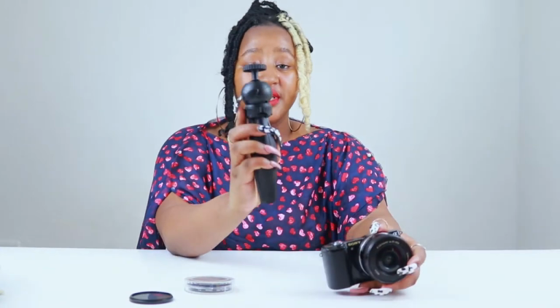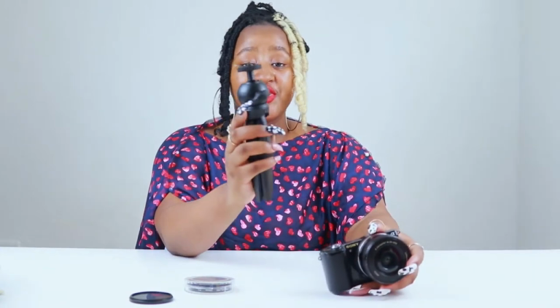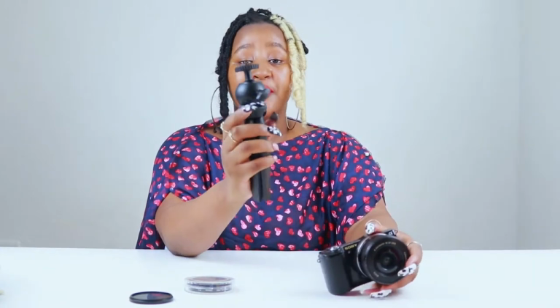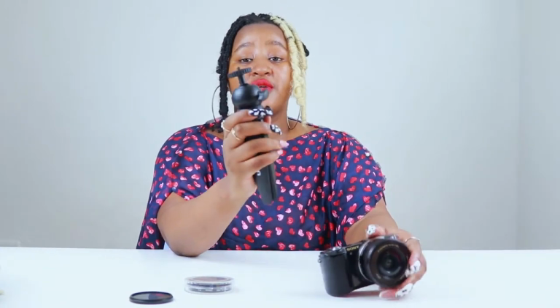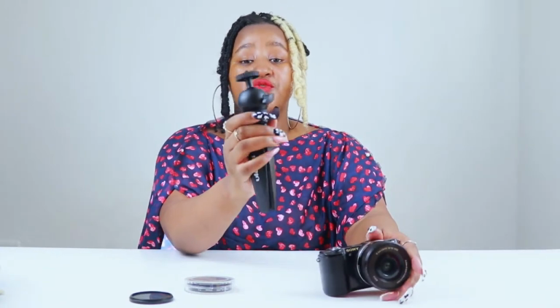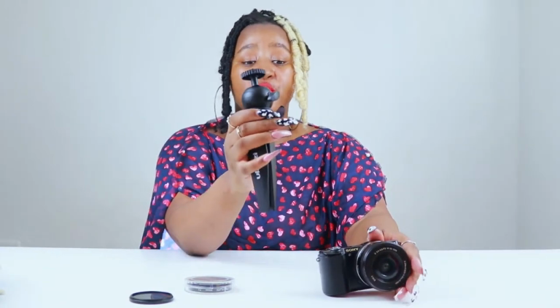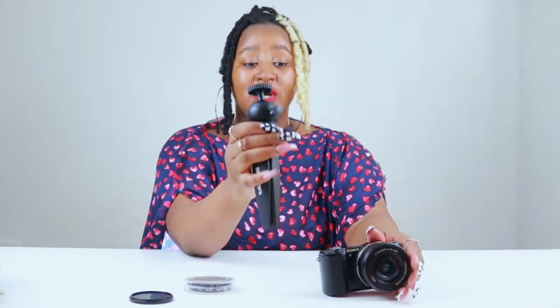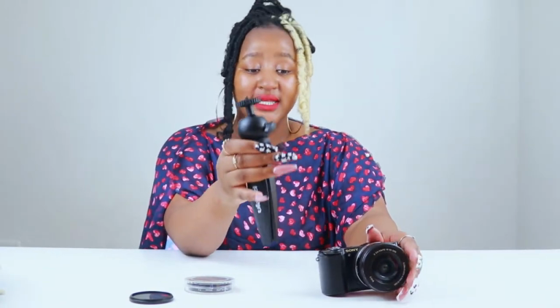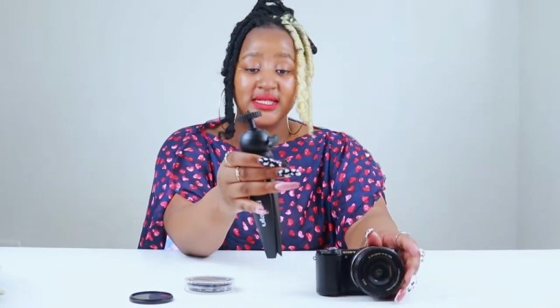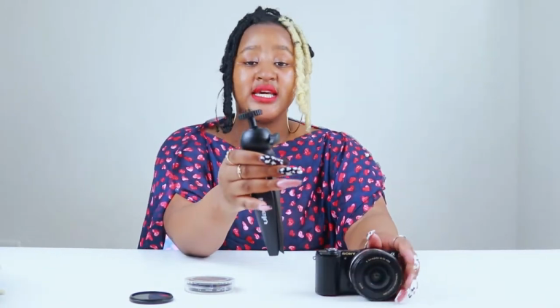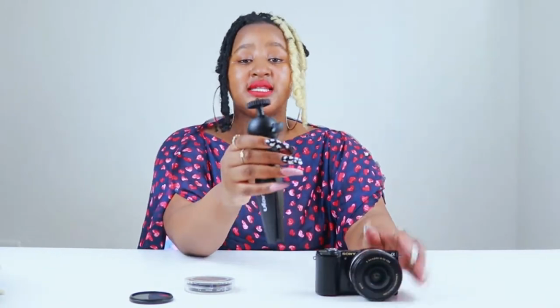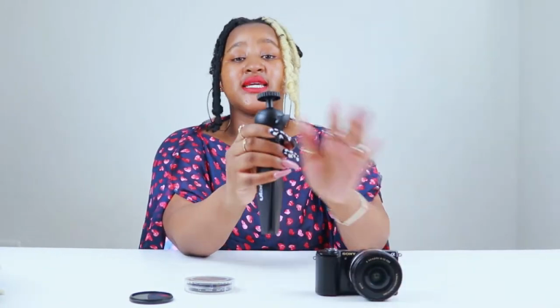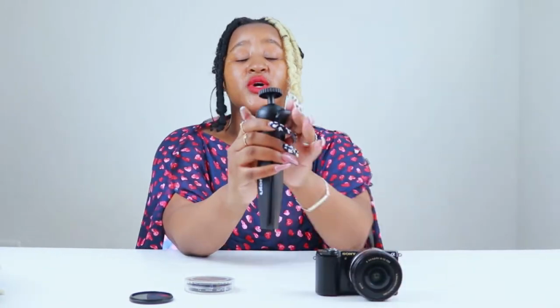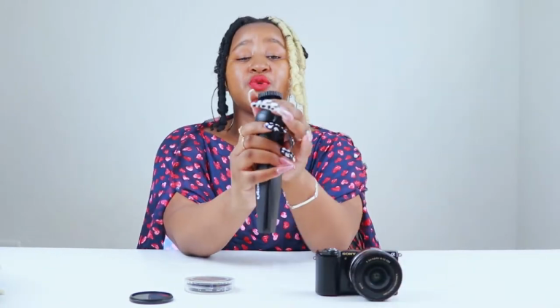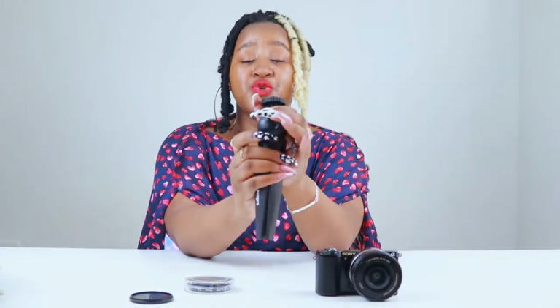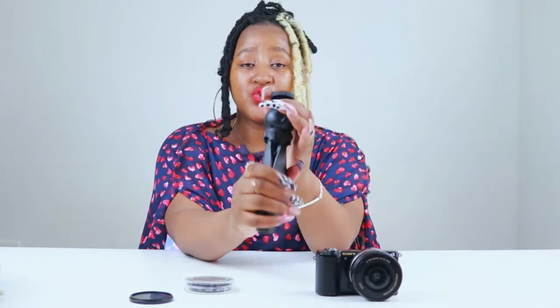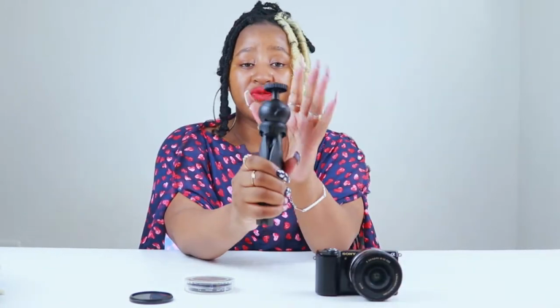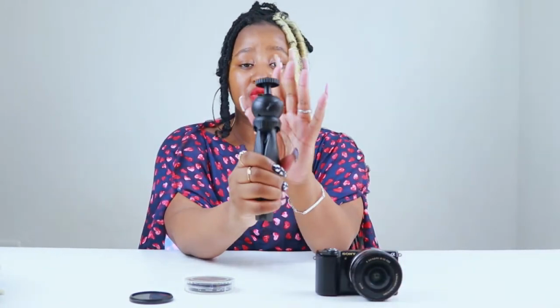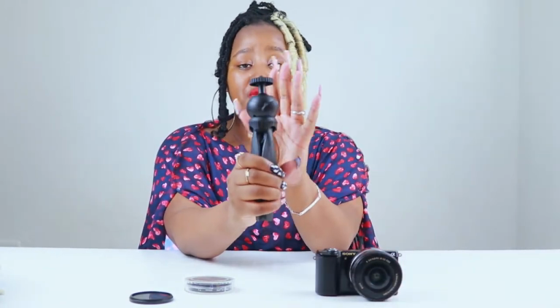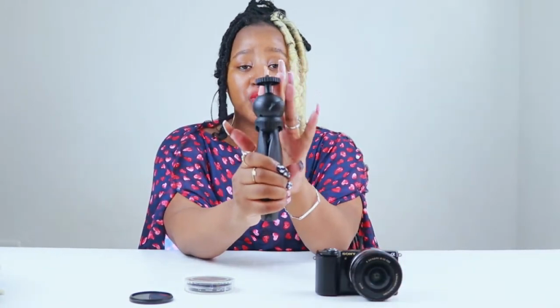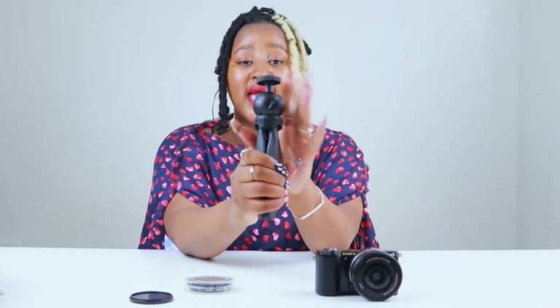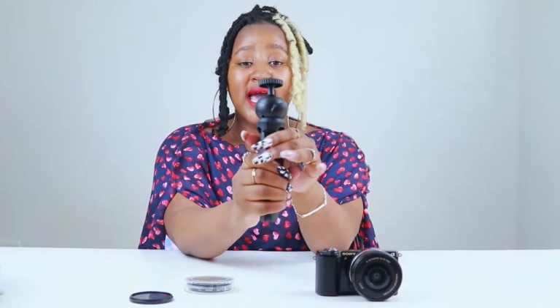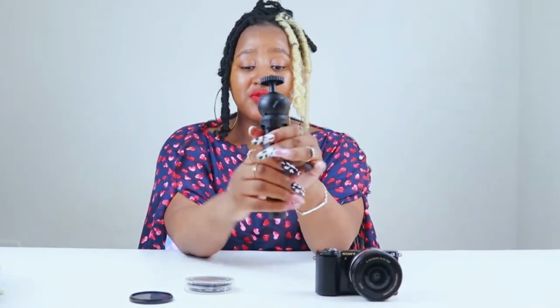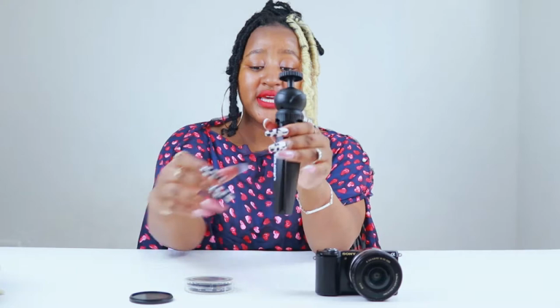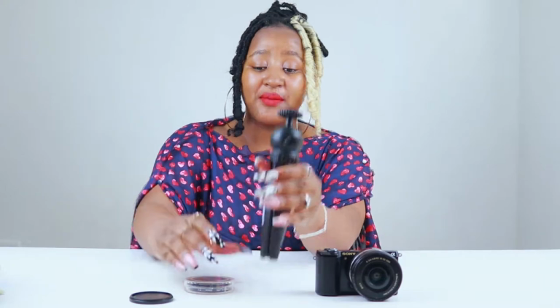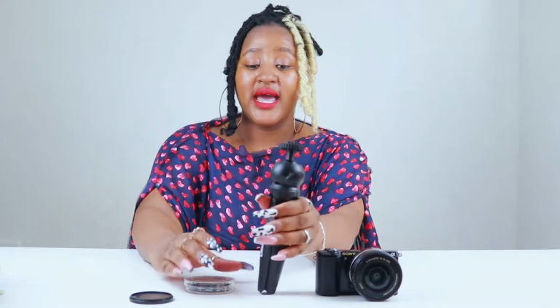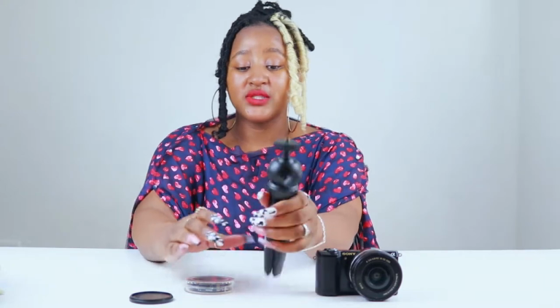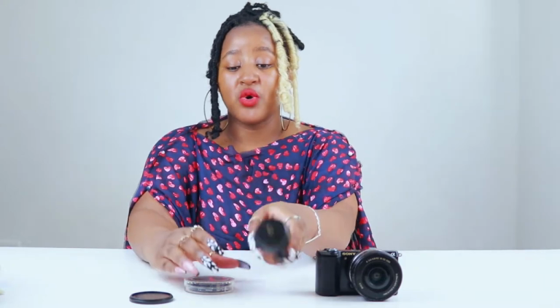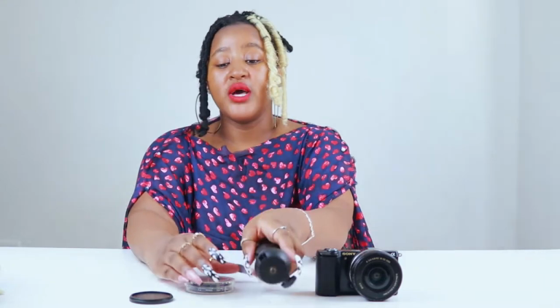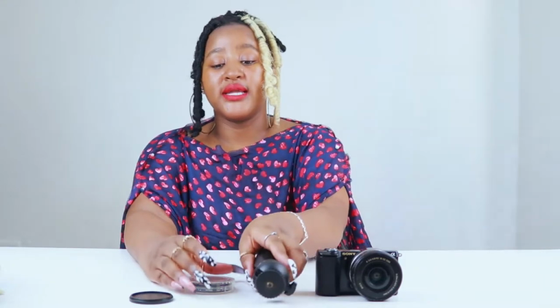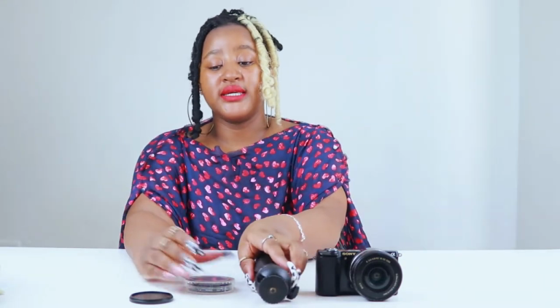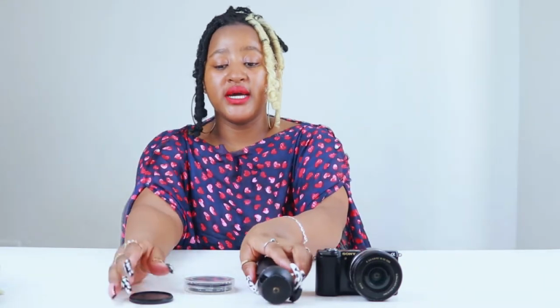So here we have a mini tripod from Ulanzi. This can also be used for your phone and for the camera as well.